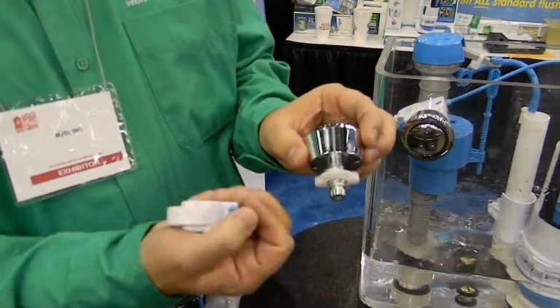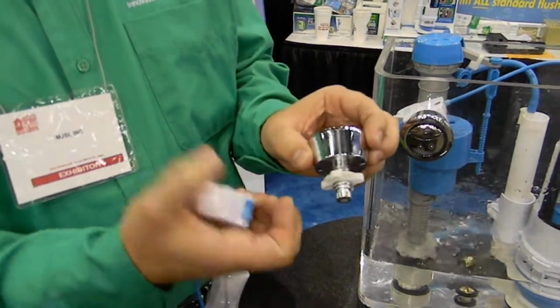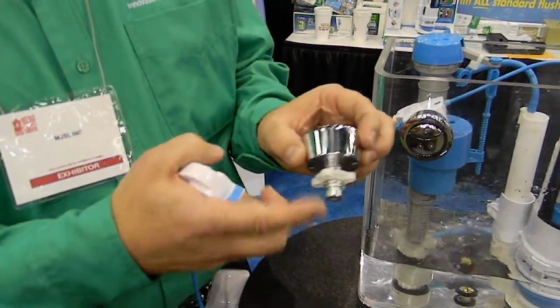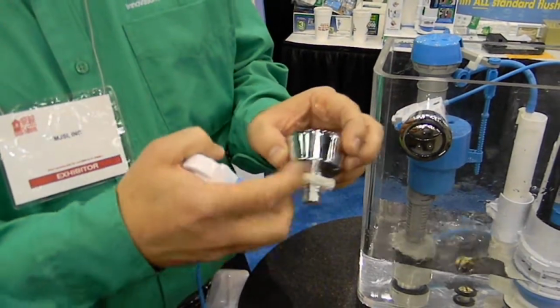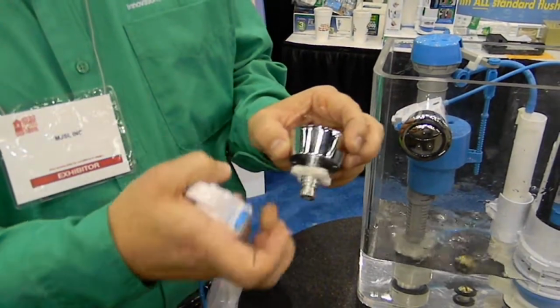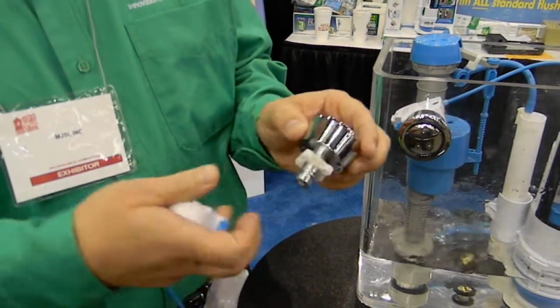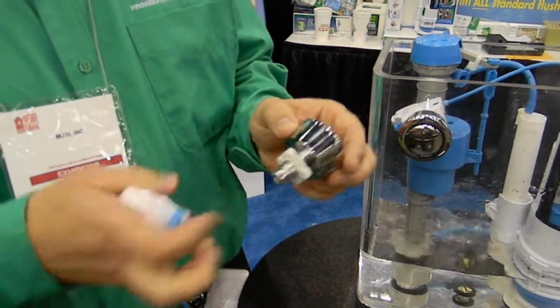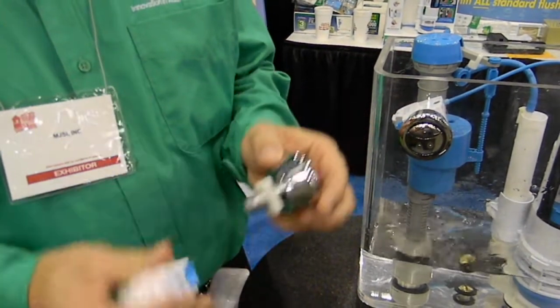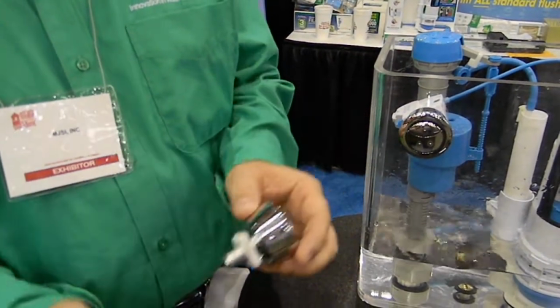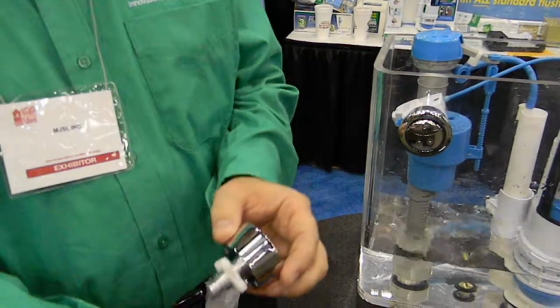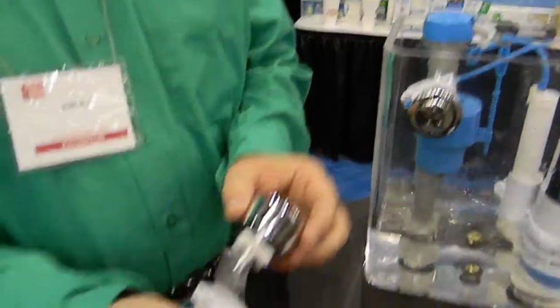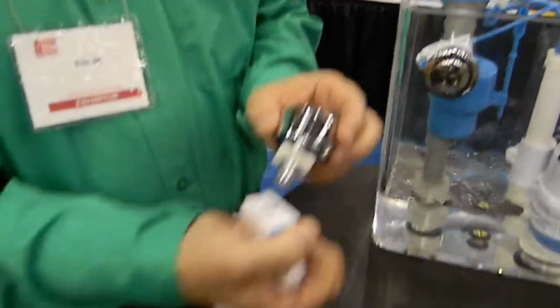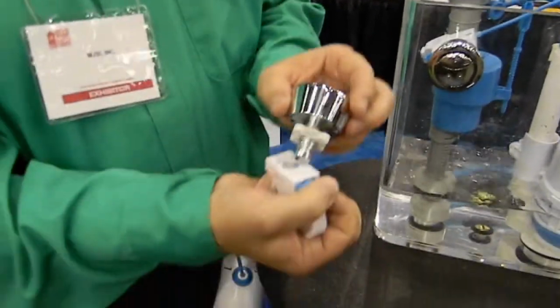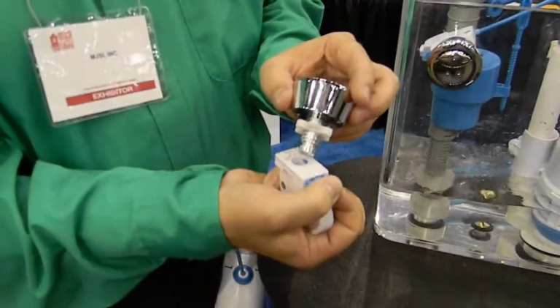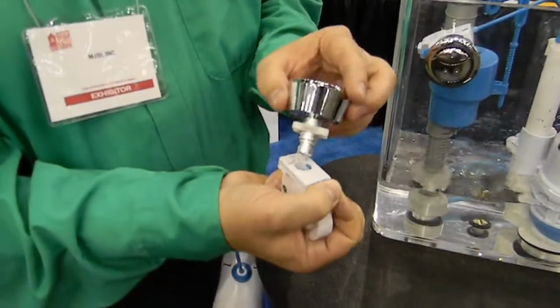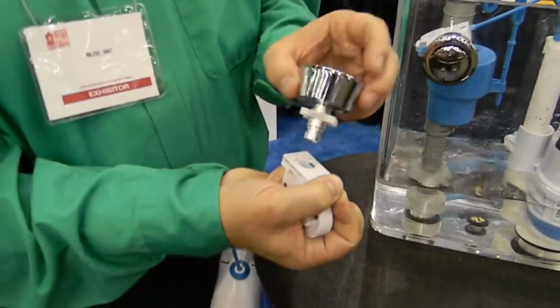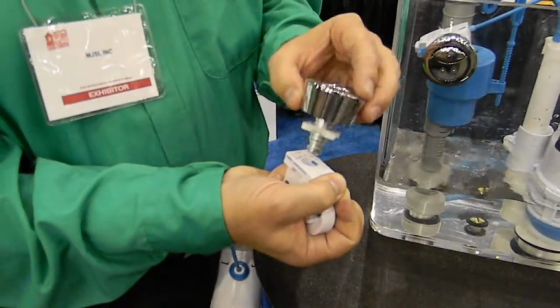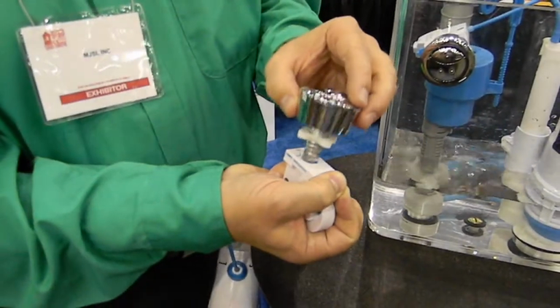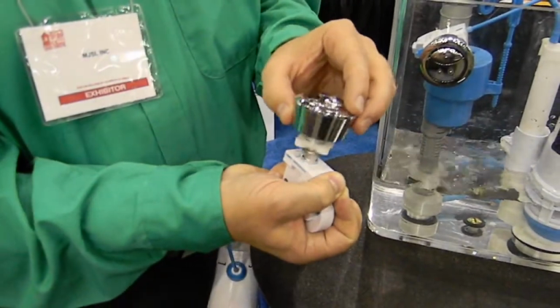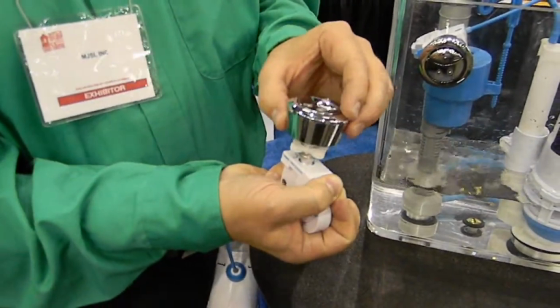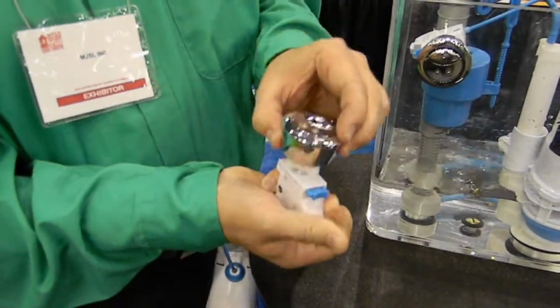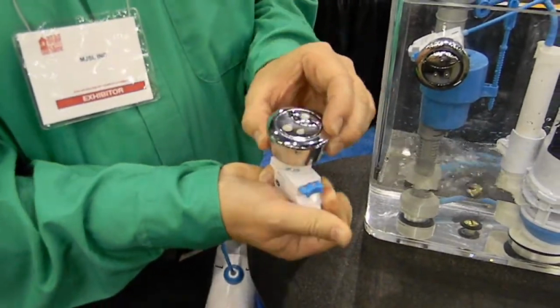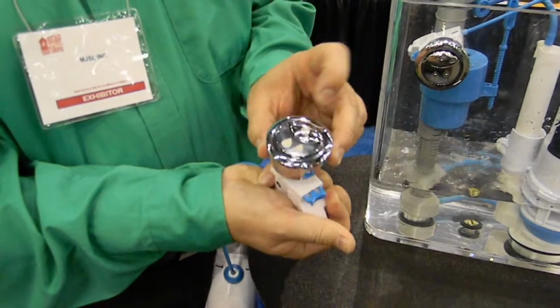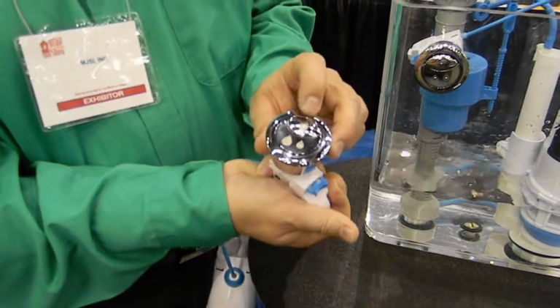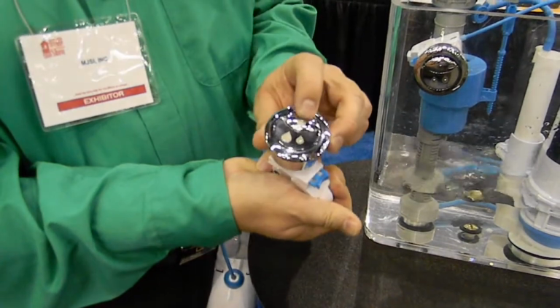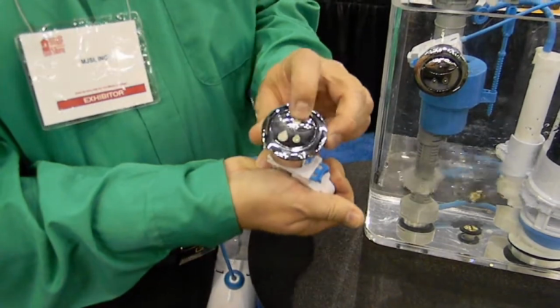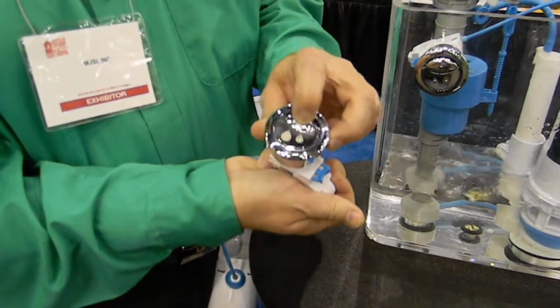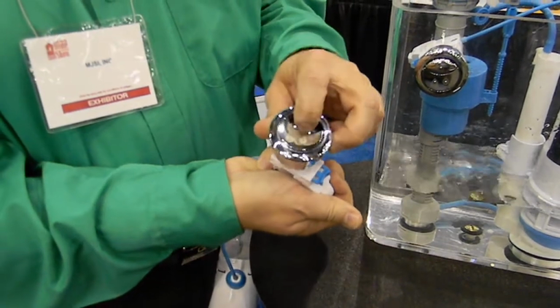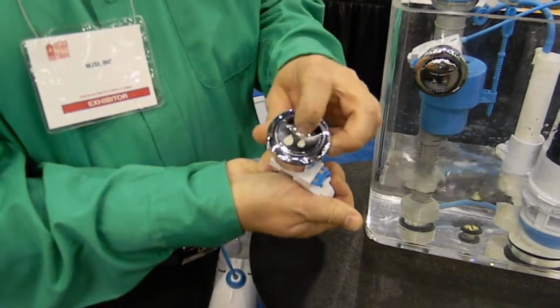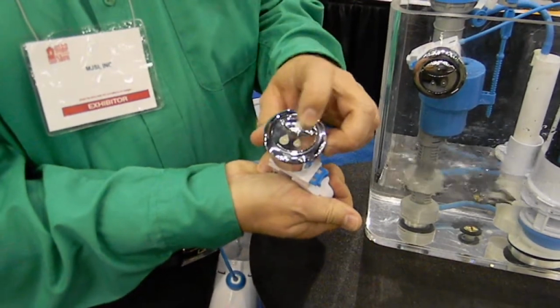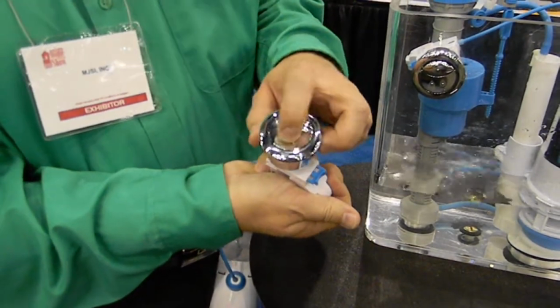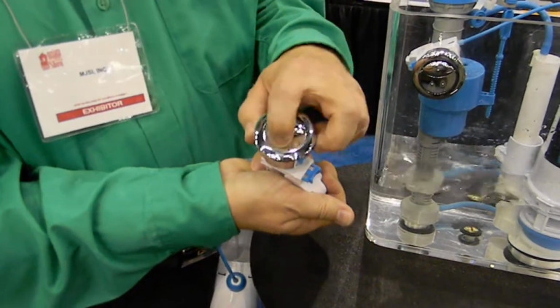You just tighten this up on the porcelain, press the little clip, and it snaps right in. Now you get a one or two flush option.